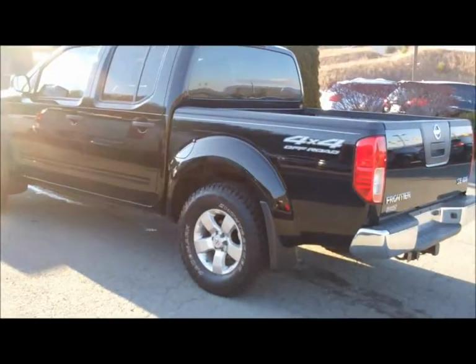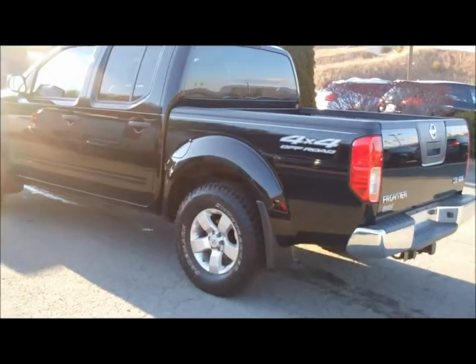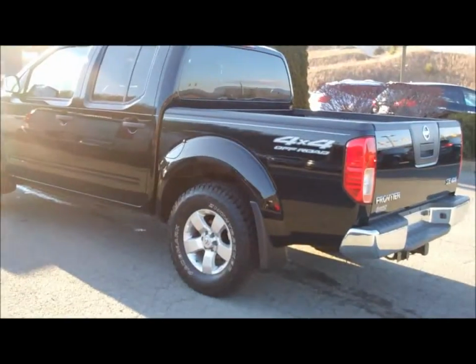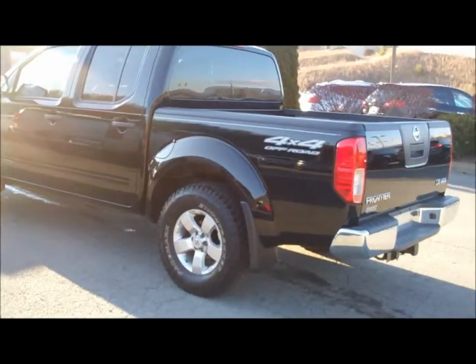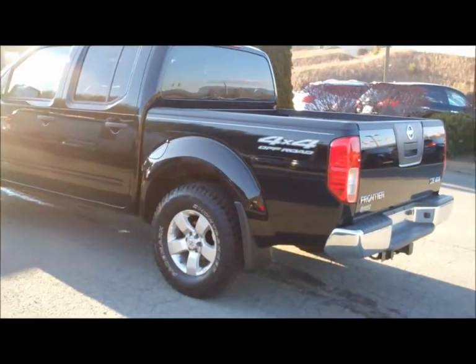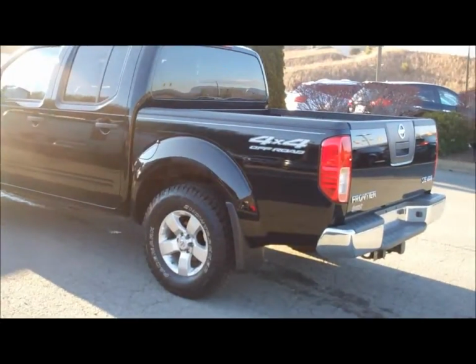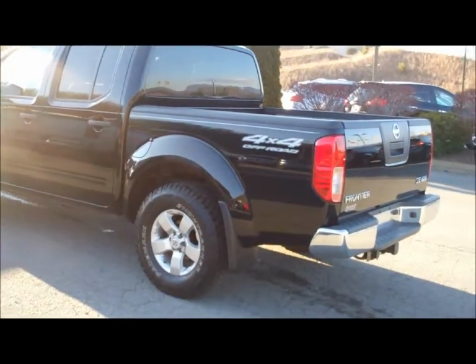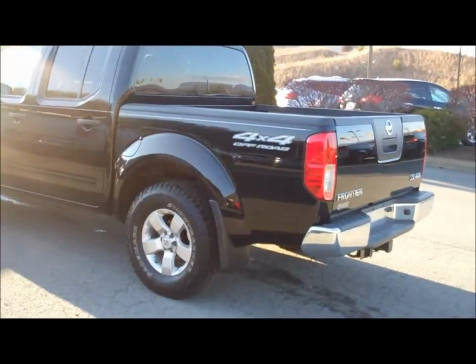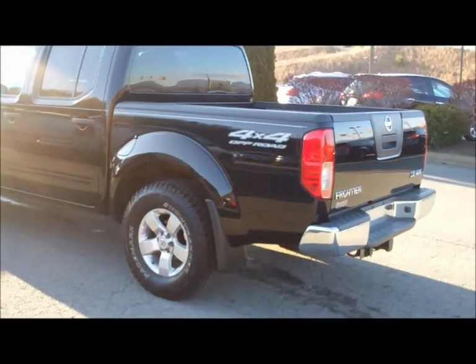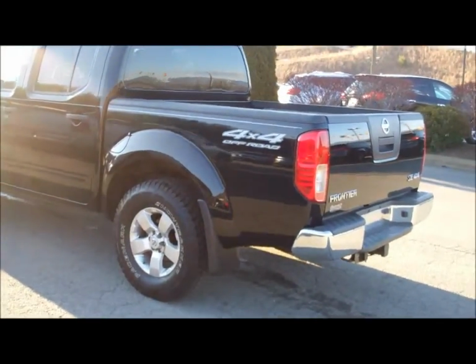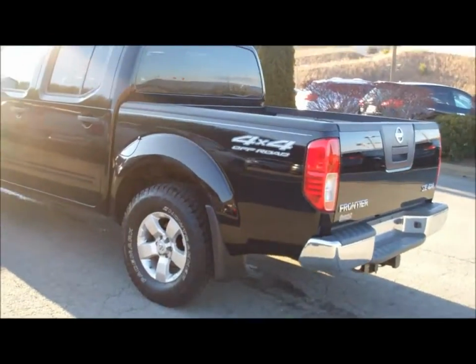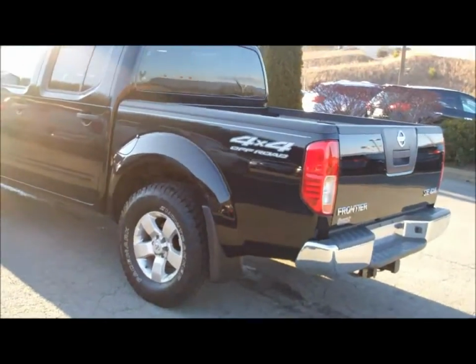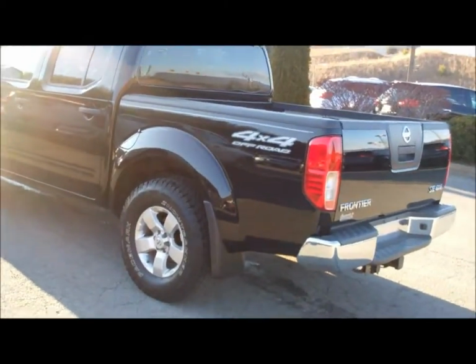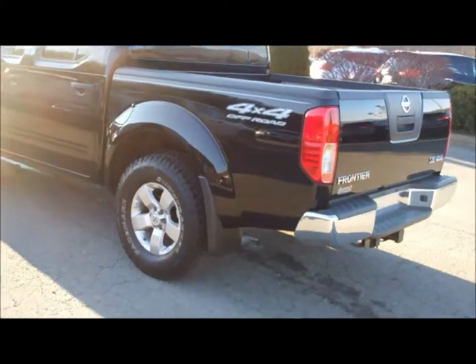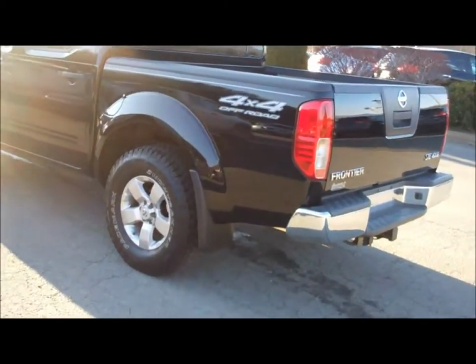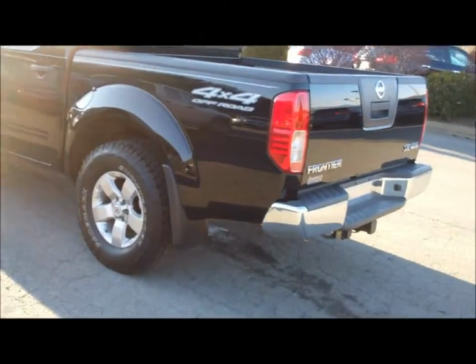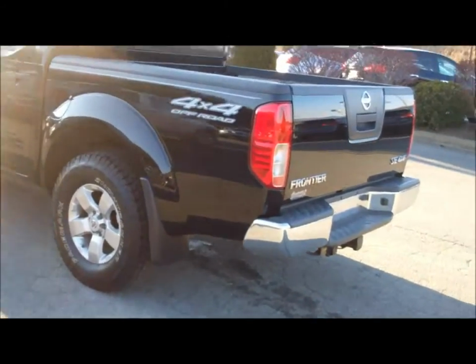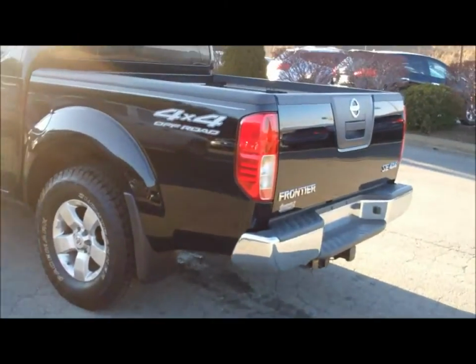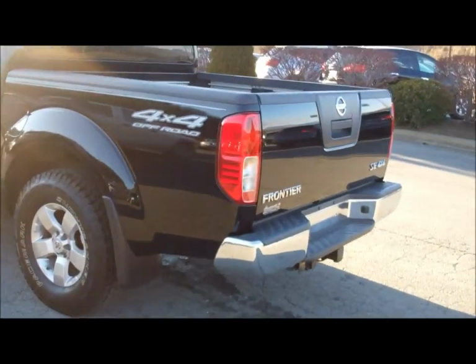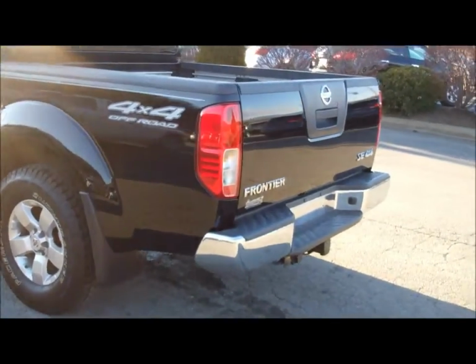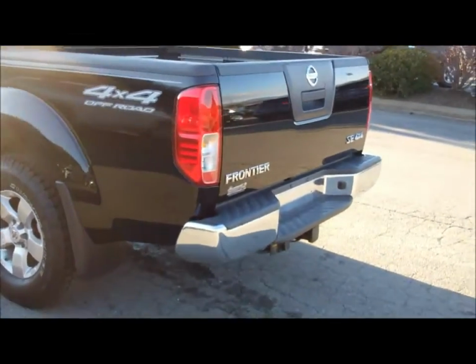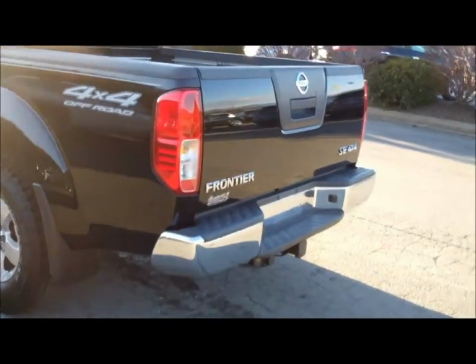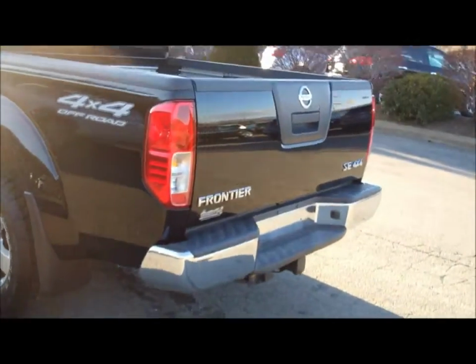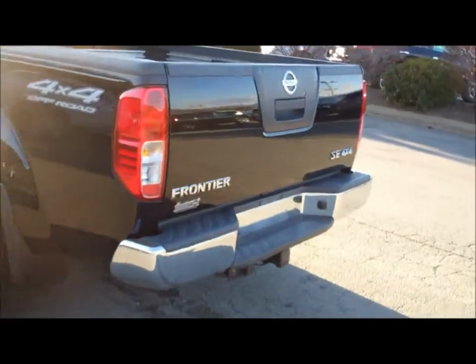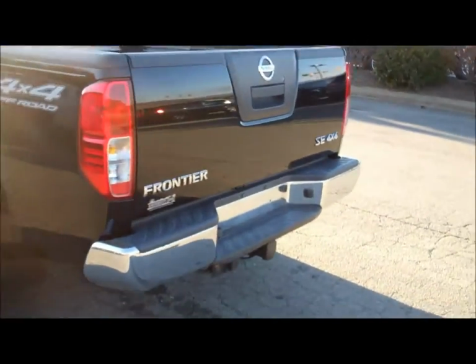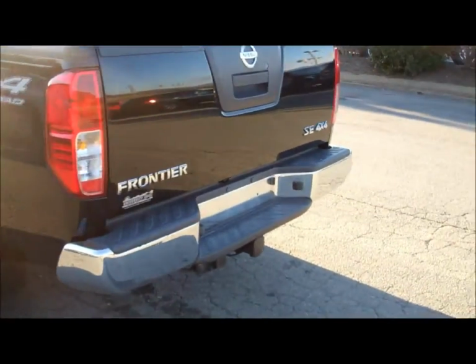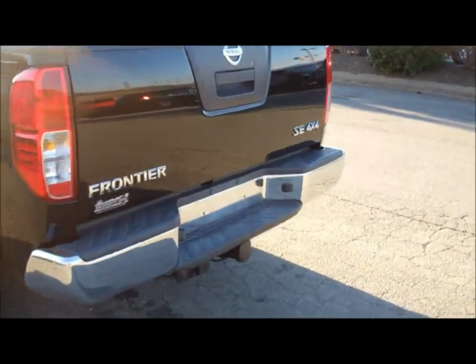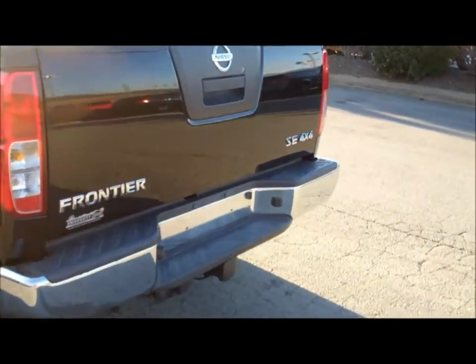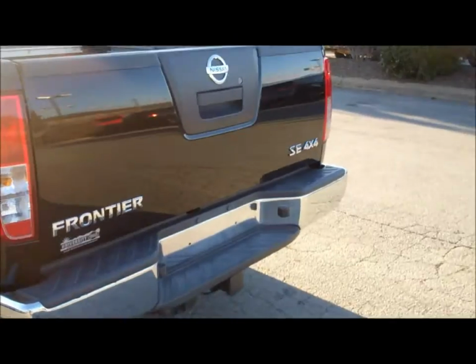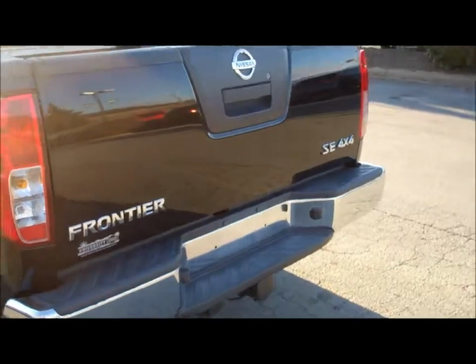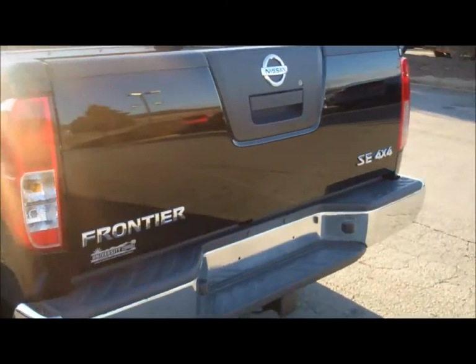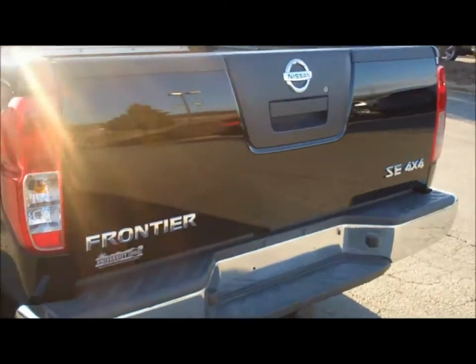Come on in and see this Nissan Frontier at University Nissan in Boone, North Carolina.